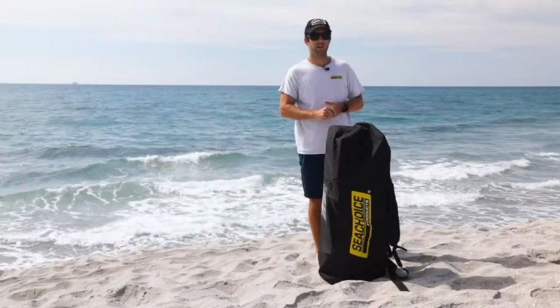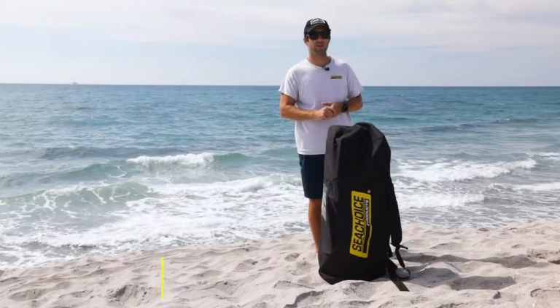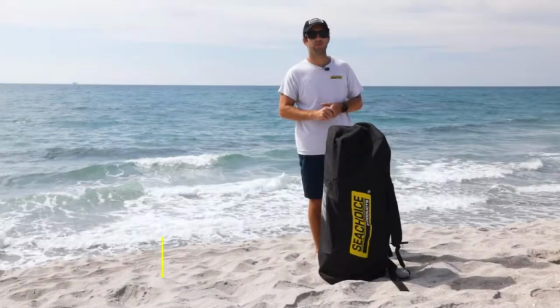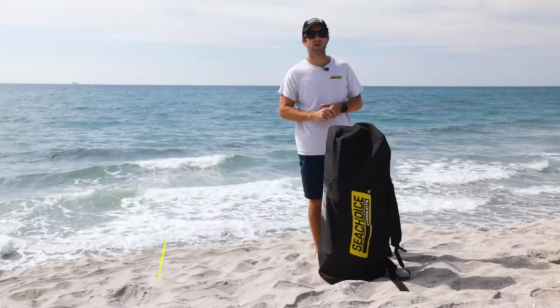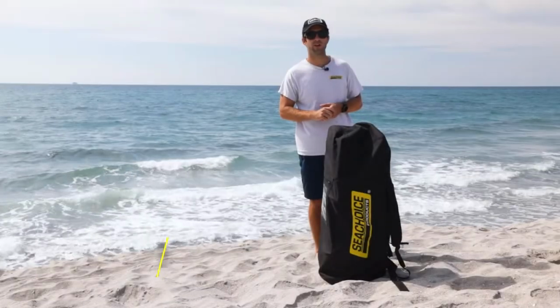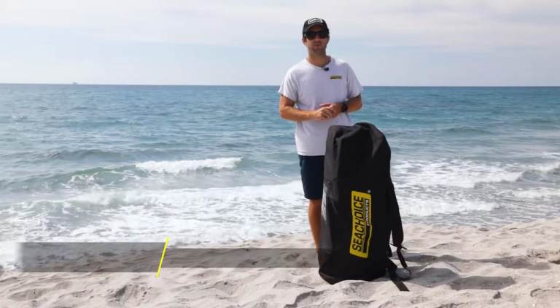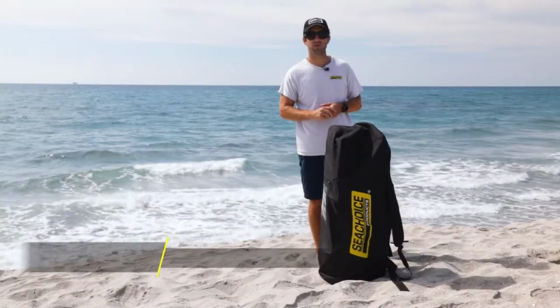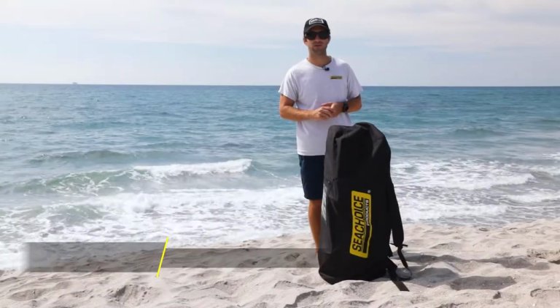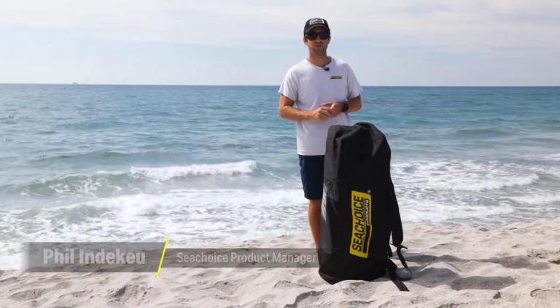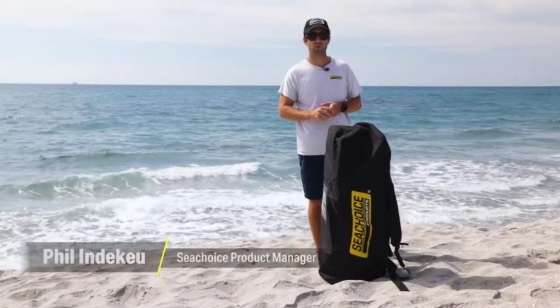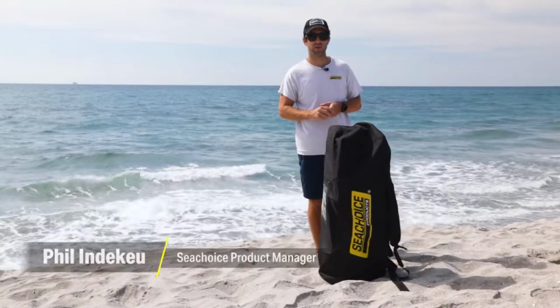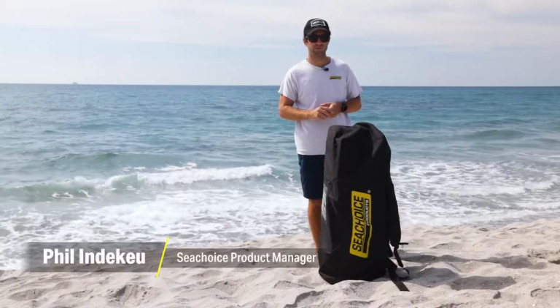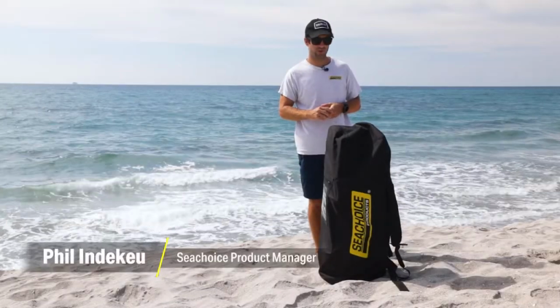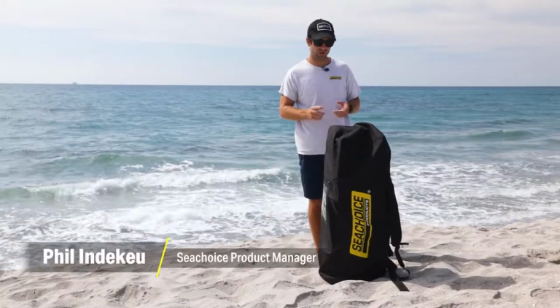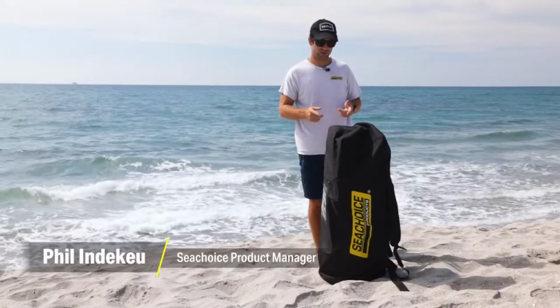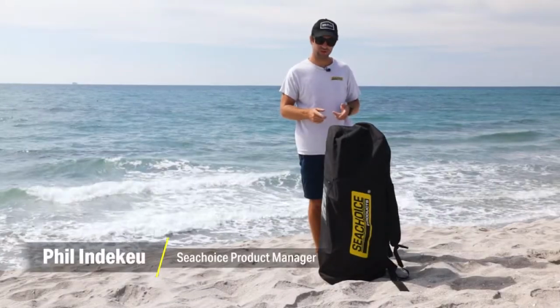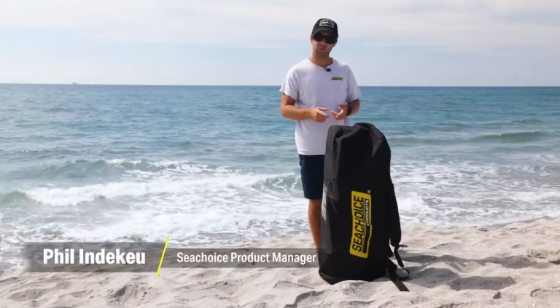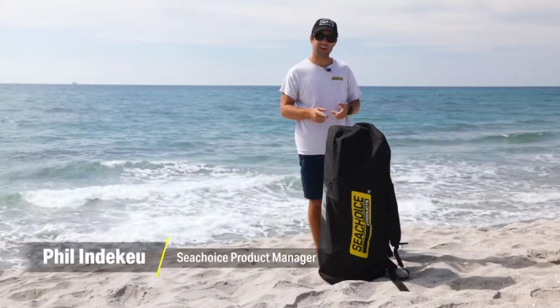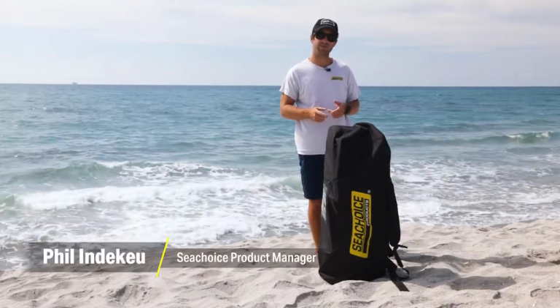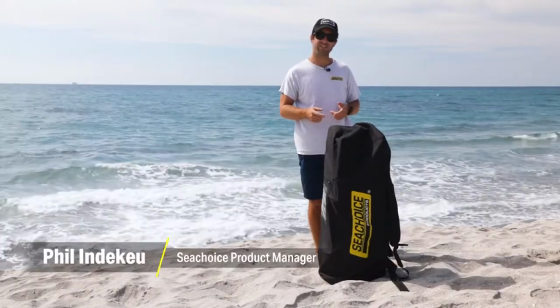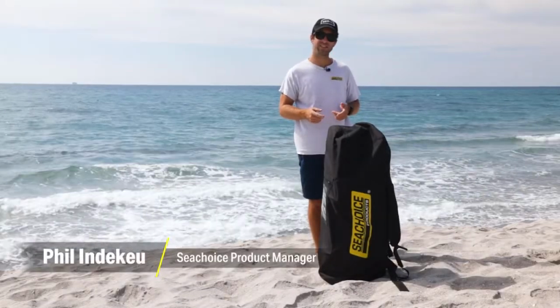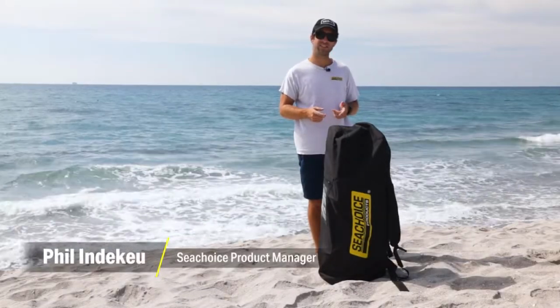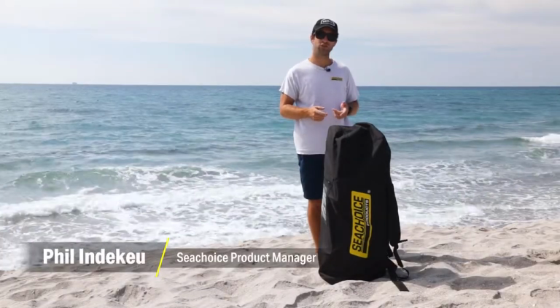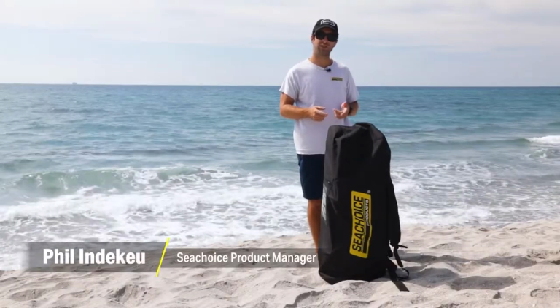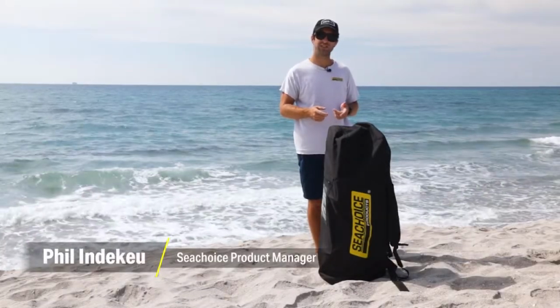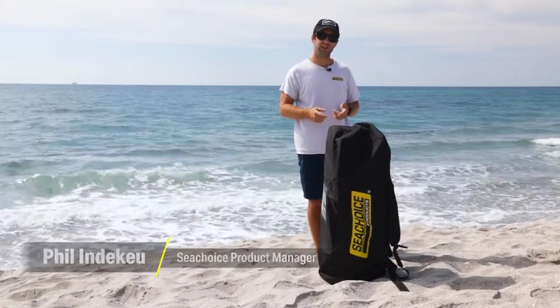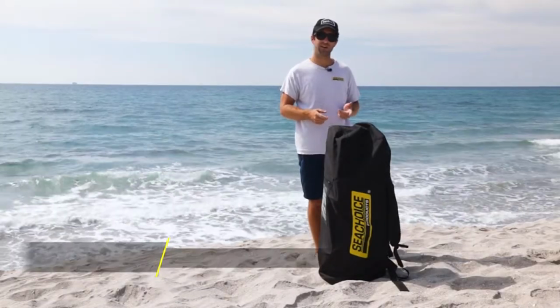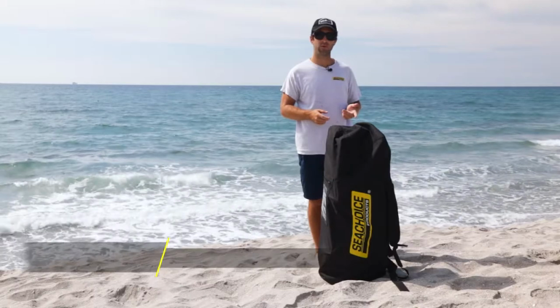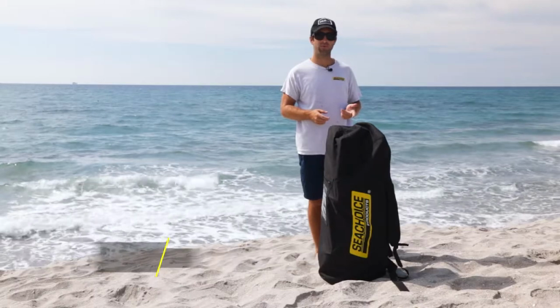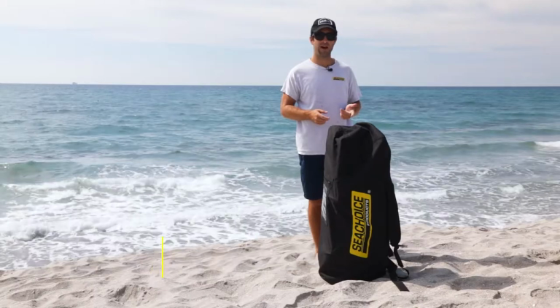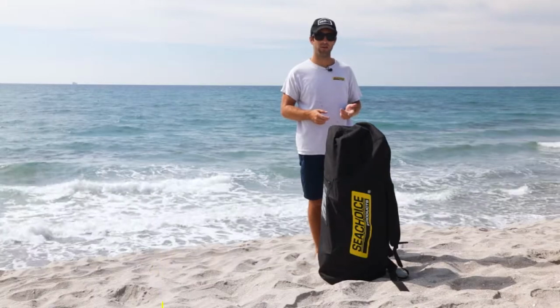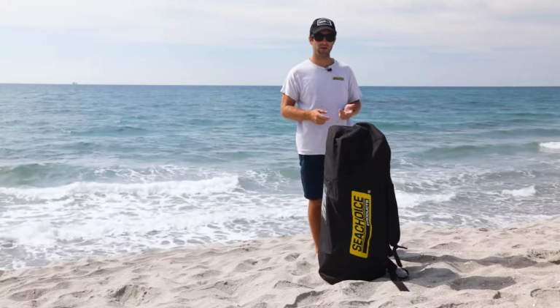Hey there. We're out here in Boca Raton, Florida with a new Sea Choice item. This is the Sea Choice inflatable paddleboard.